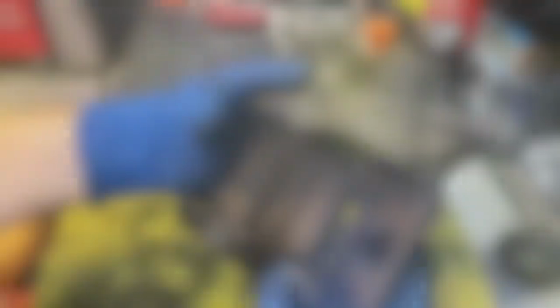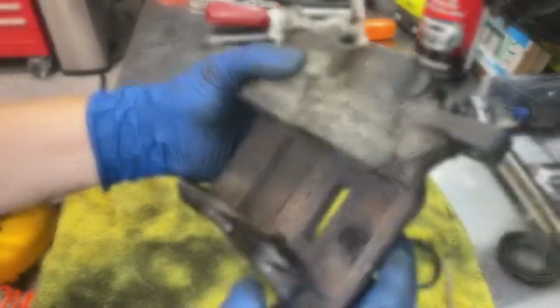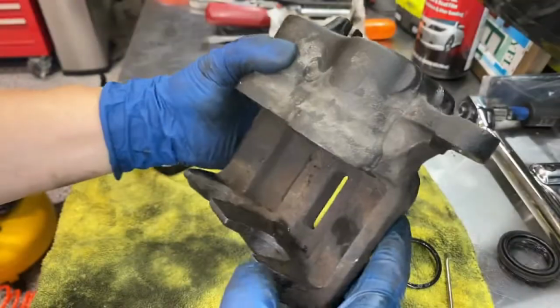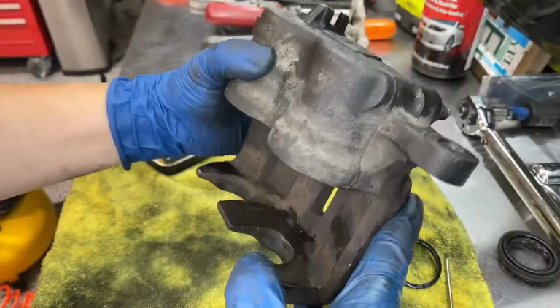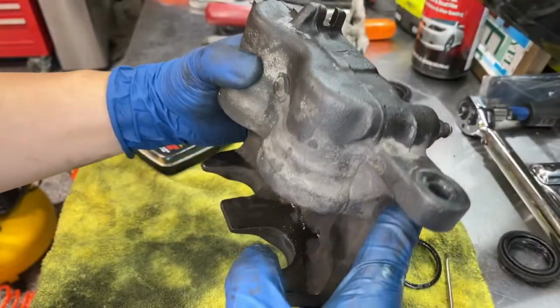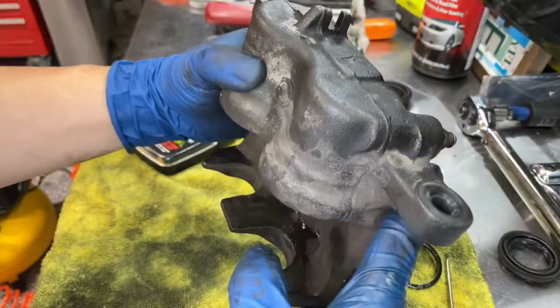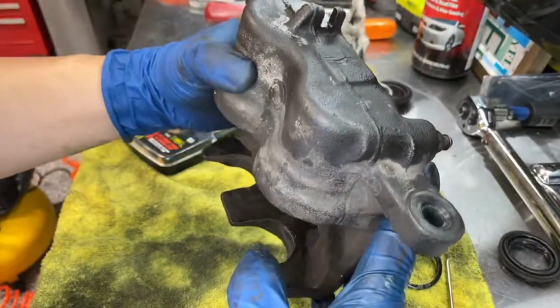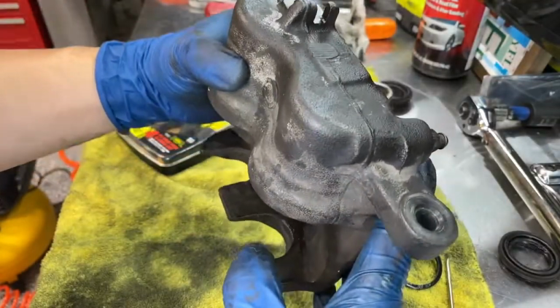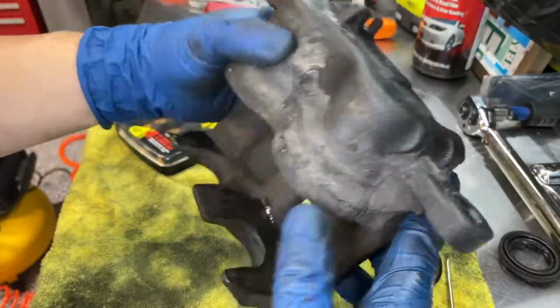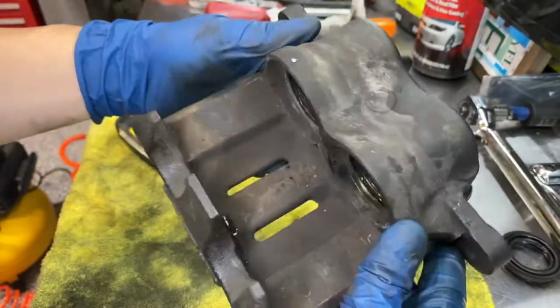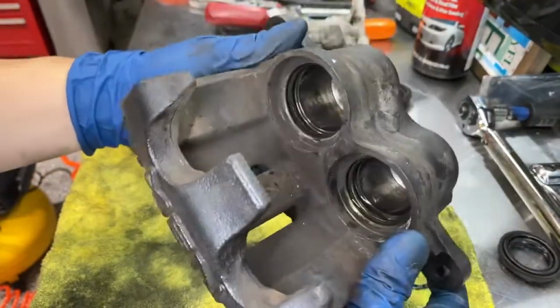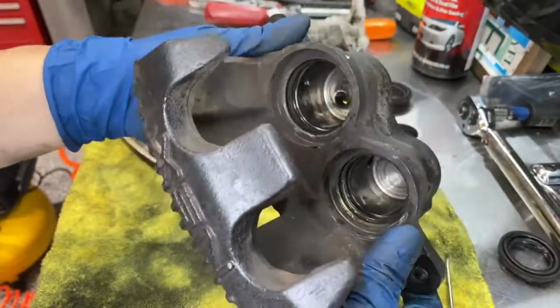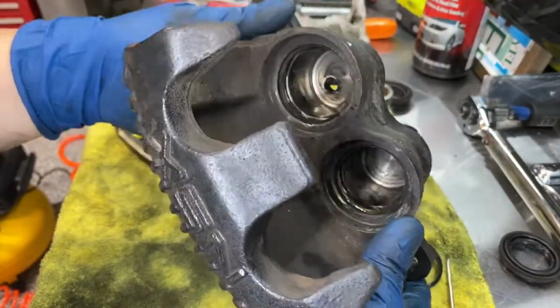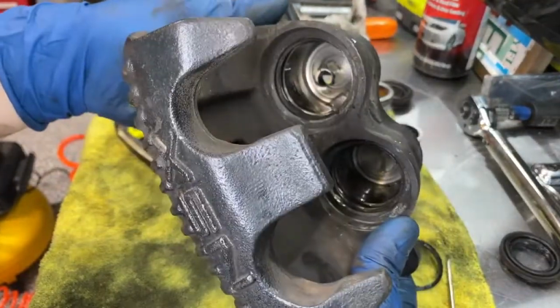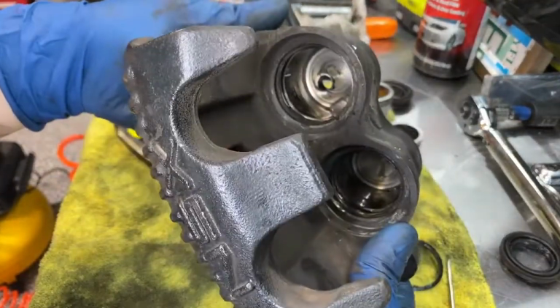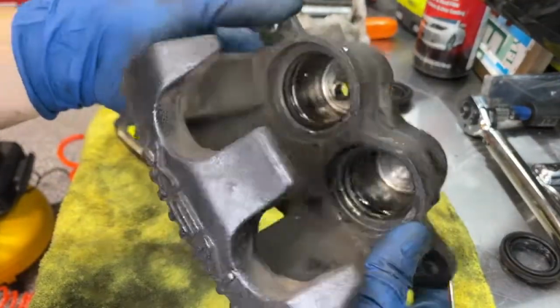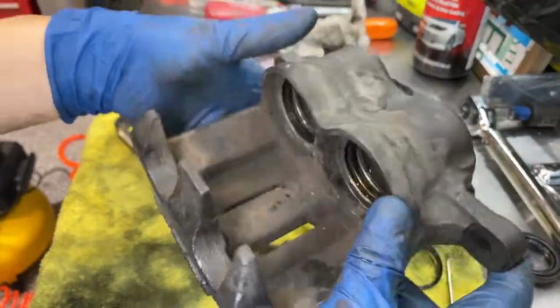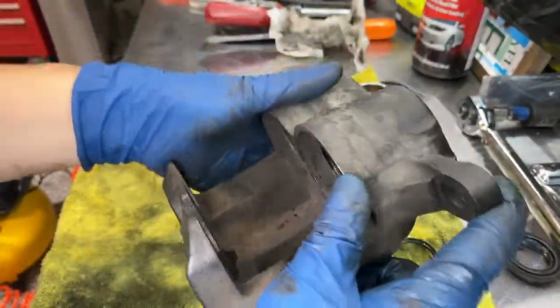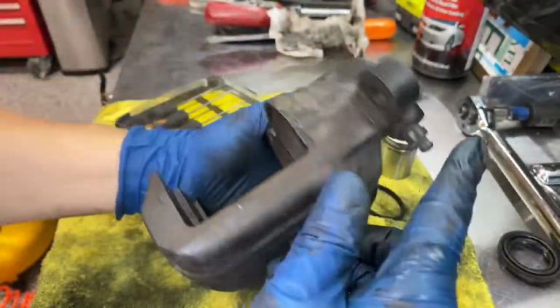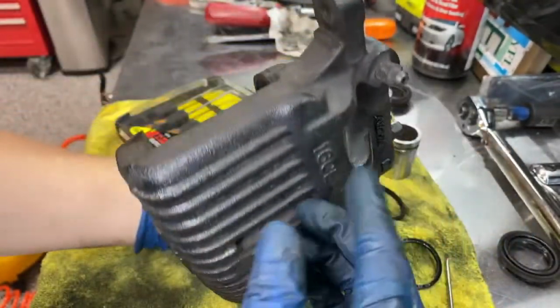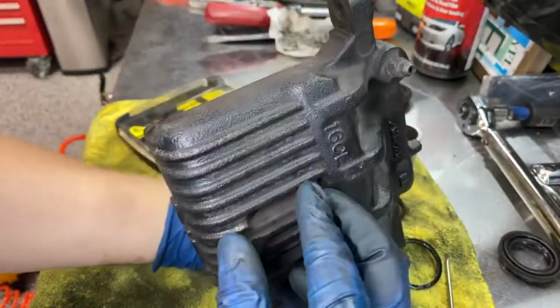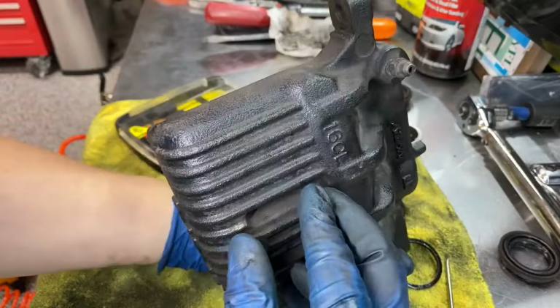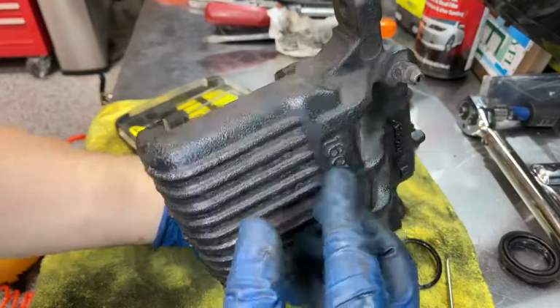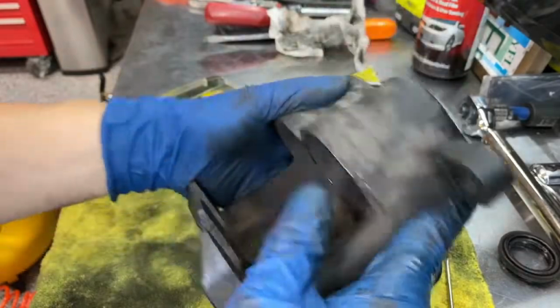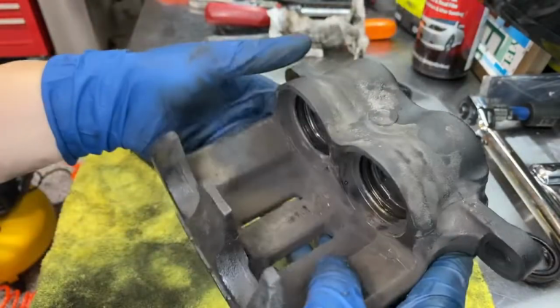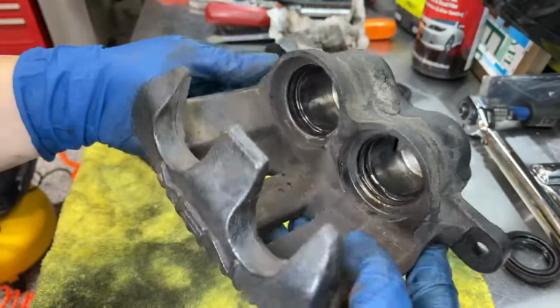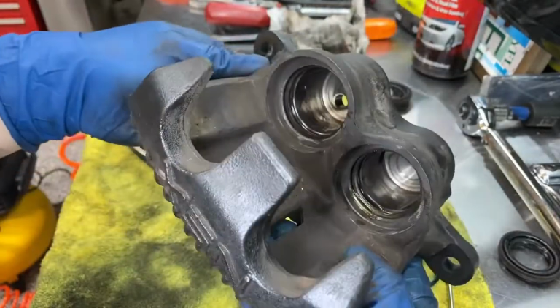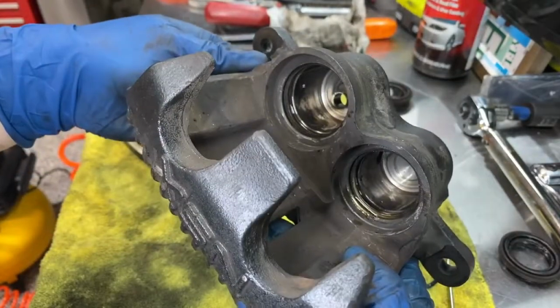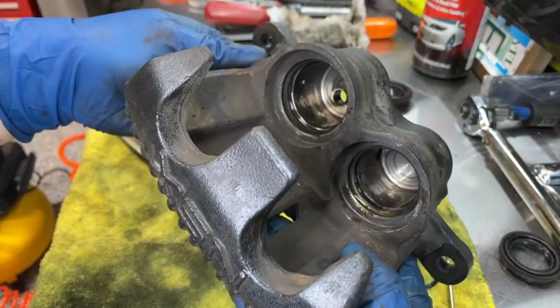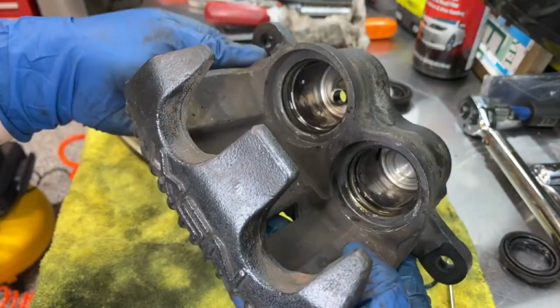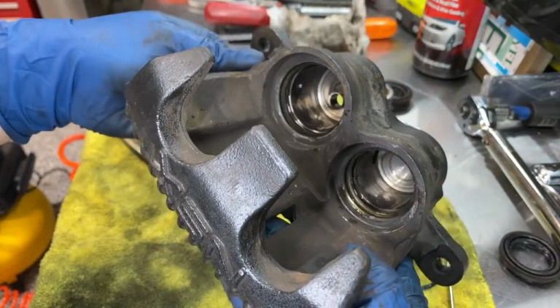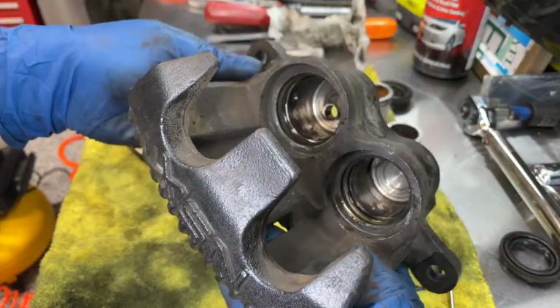The caliper is fully disassembled now, and all it takes is a little bit of cleaning.